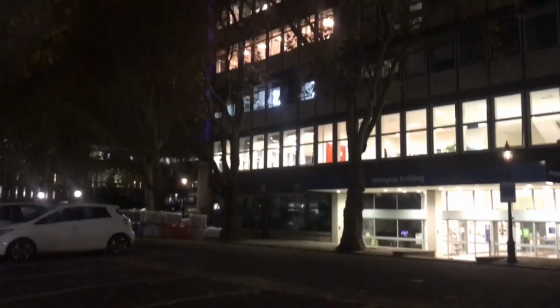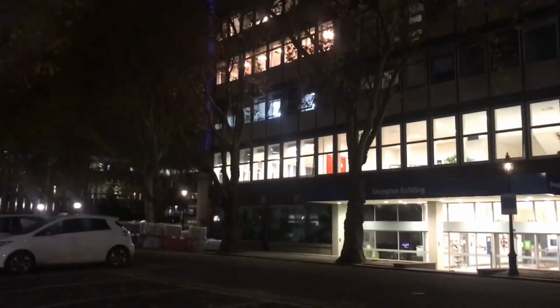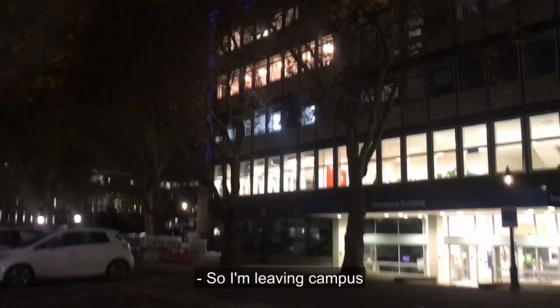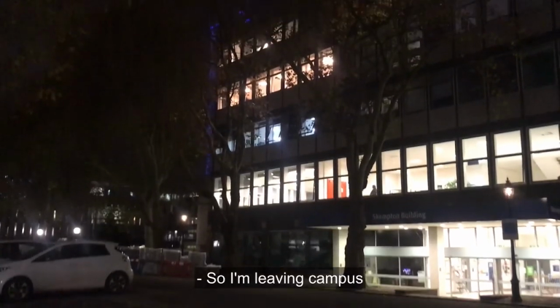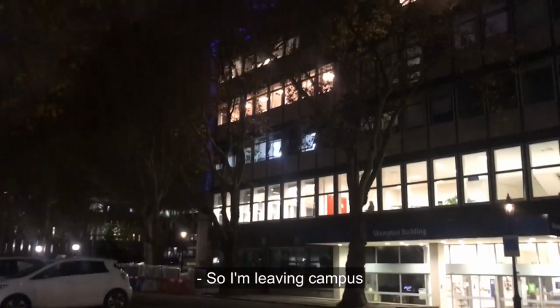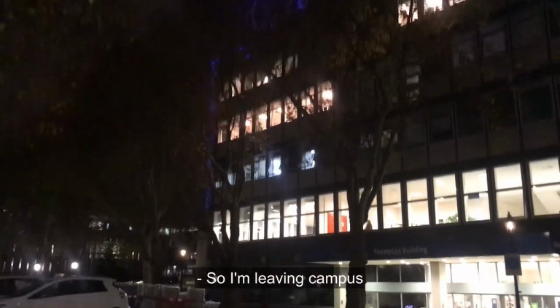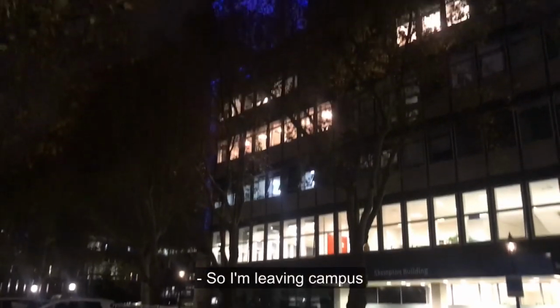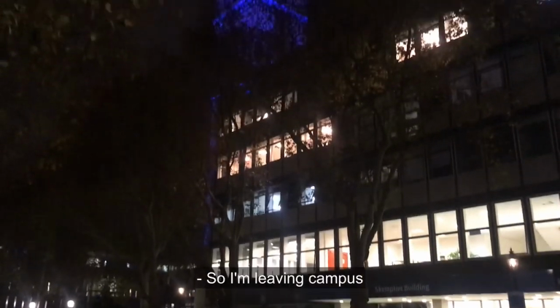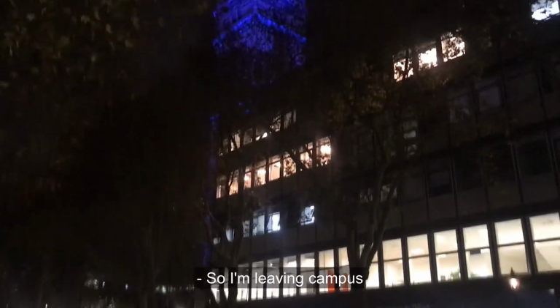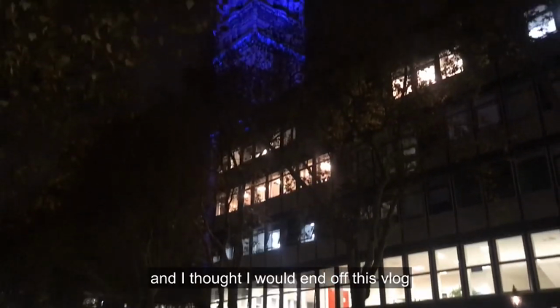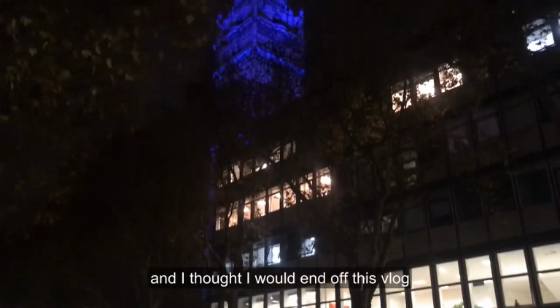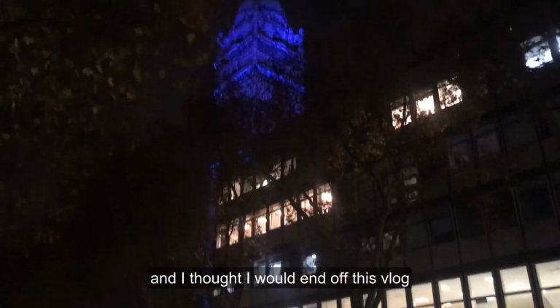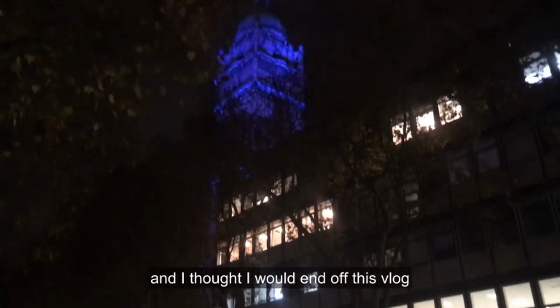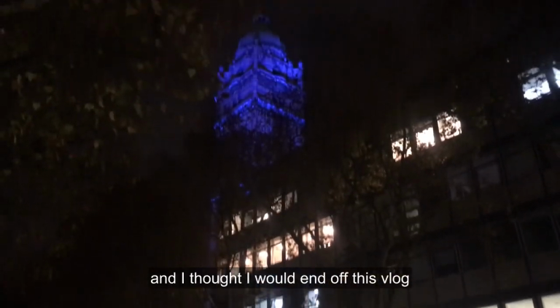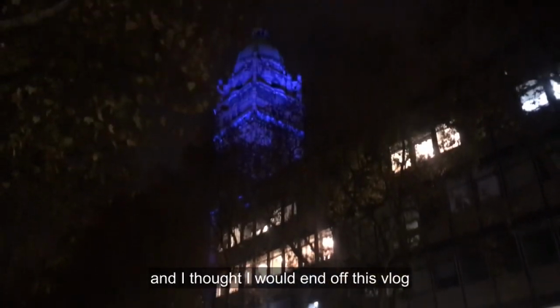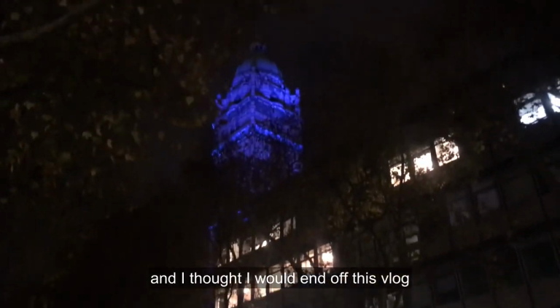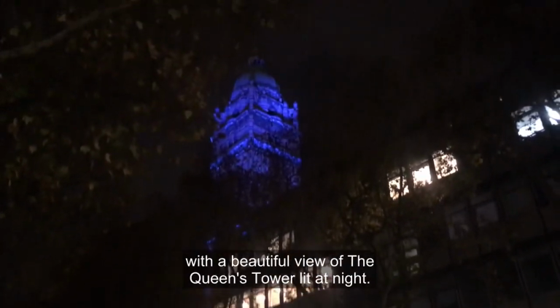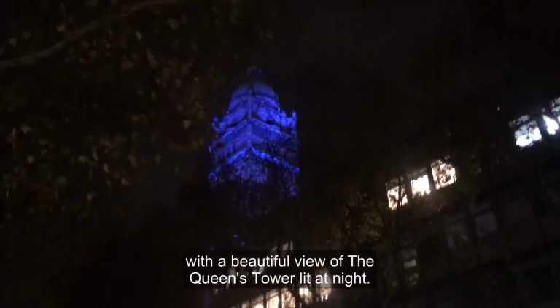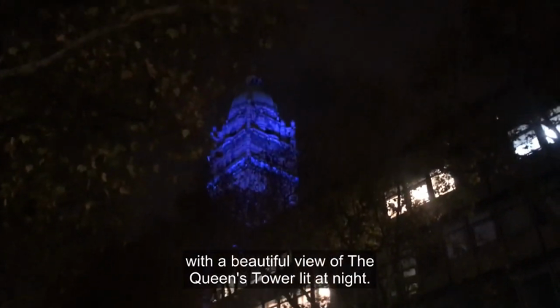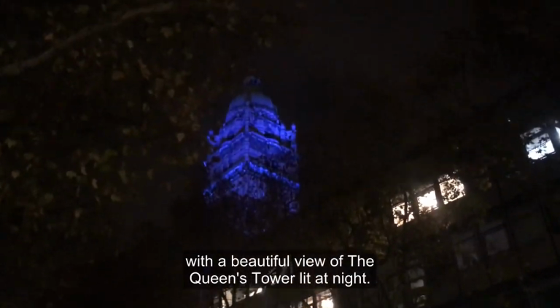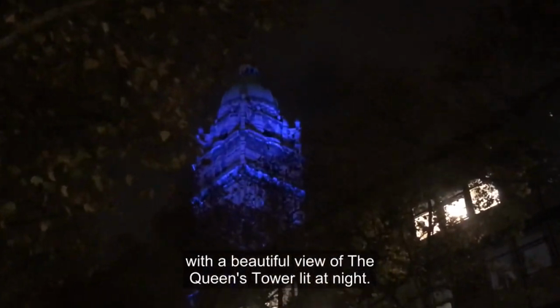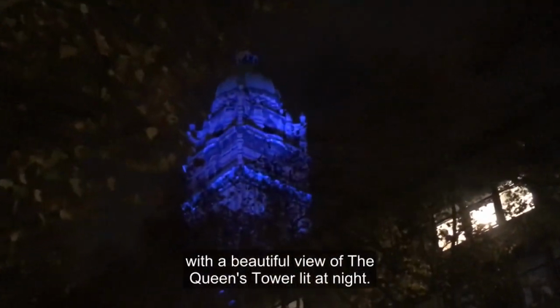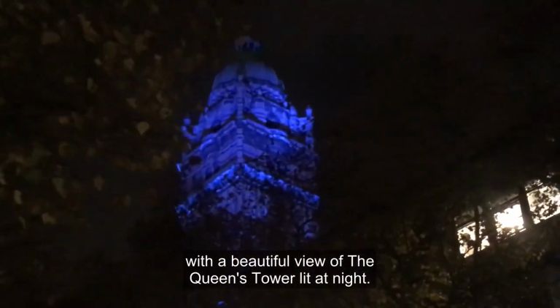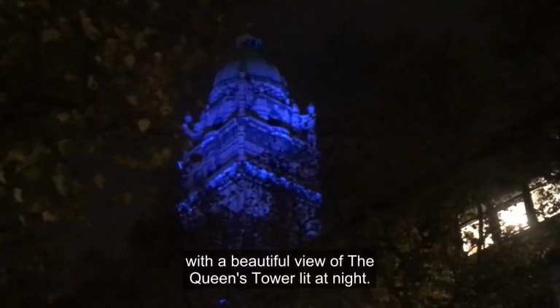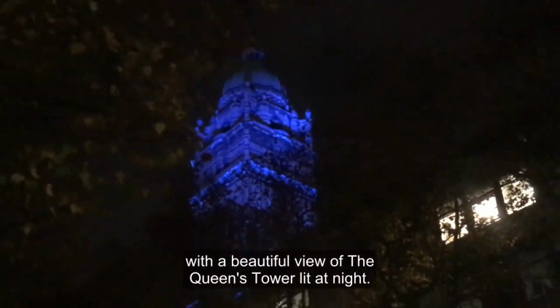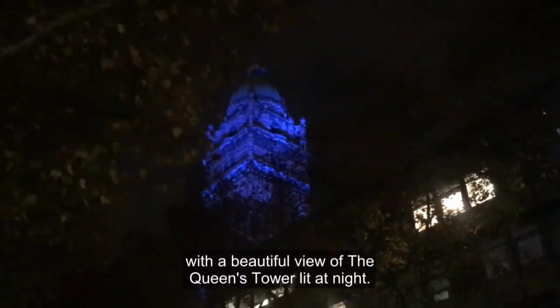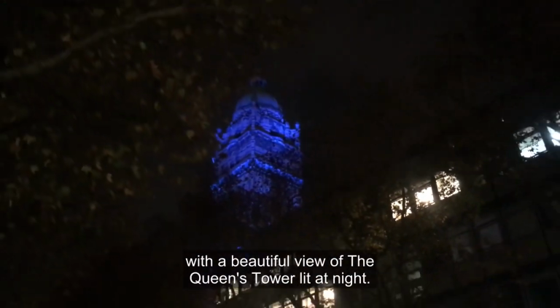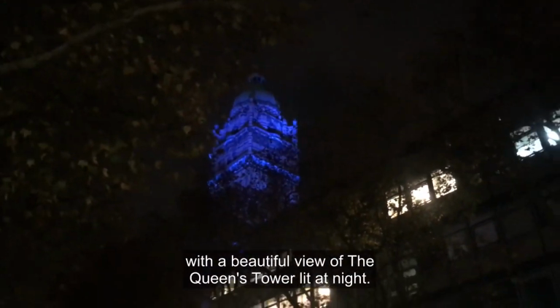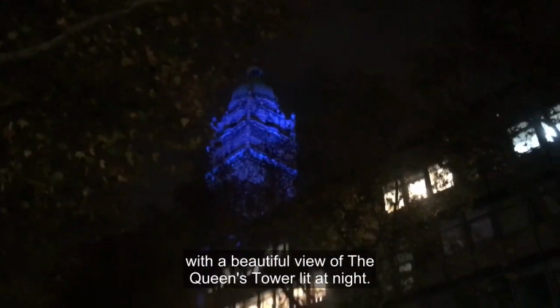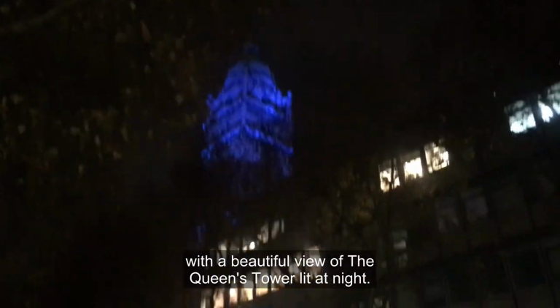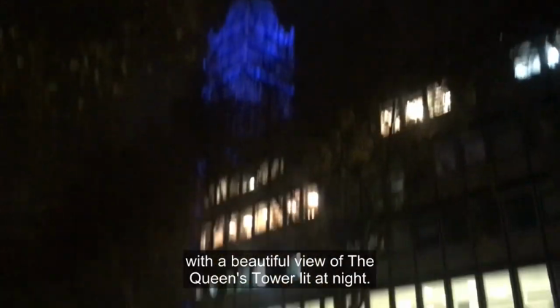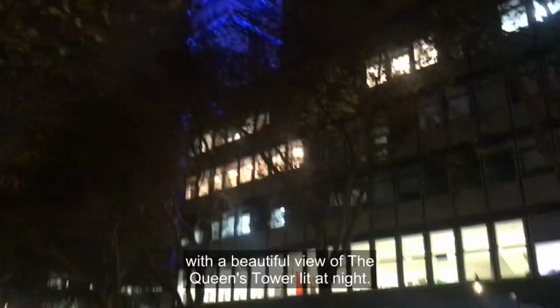So I'm leaving campus and I thought I would end this vlog with a beautiful view of Queen's Tower lit at night.